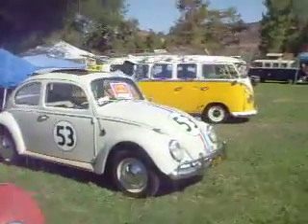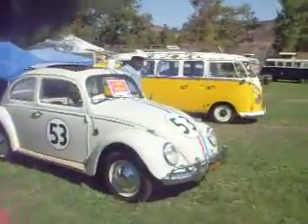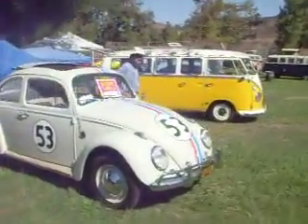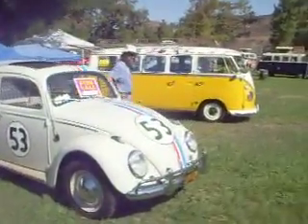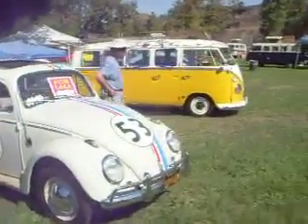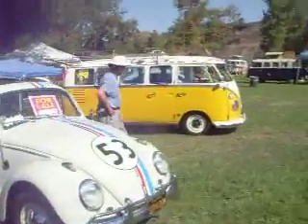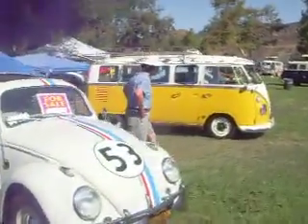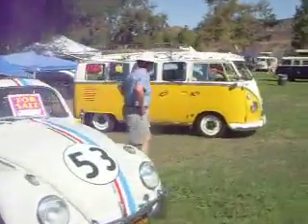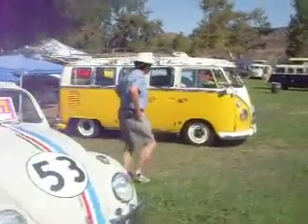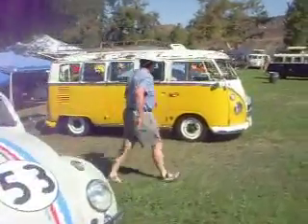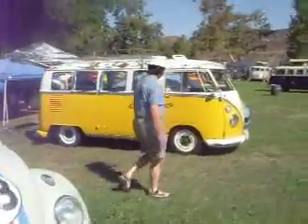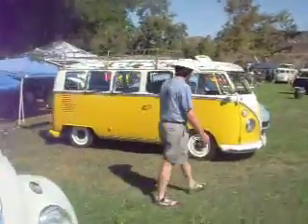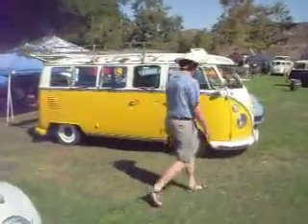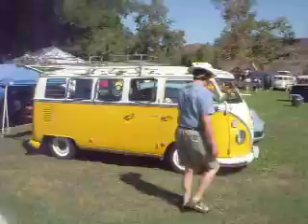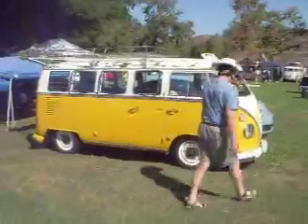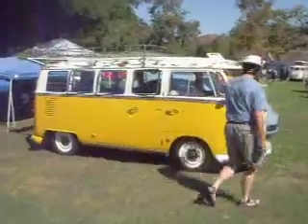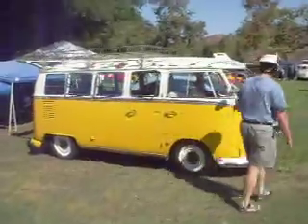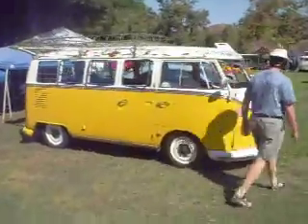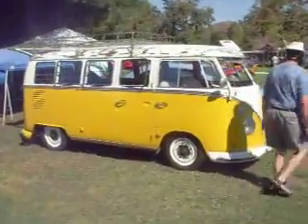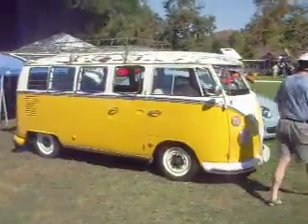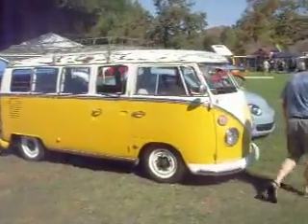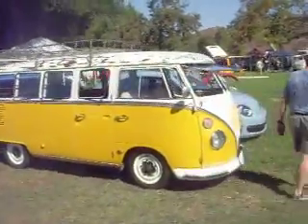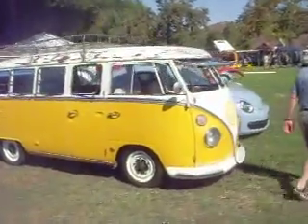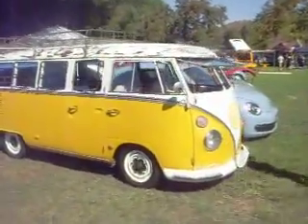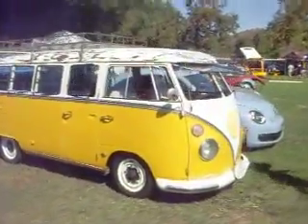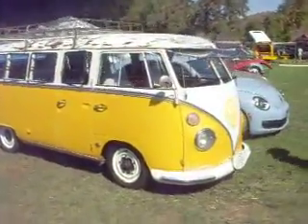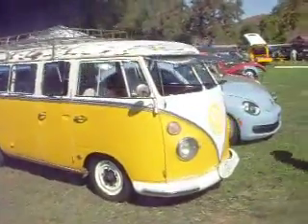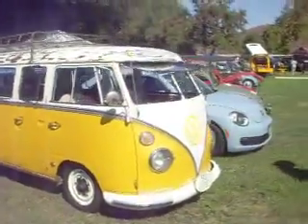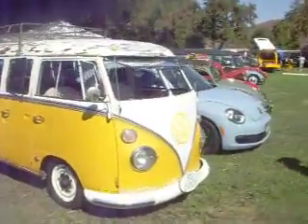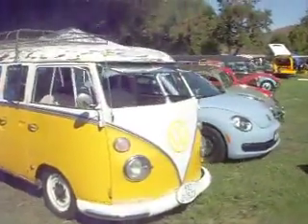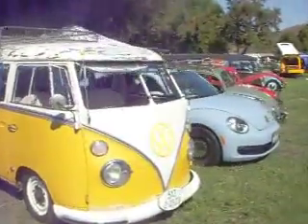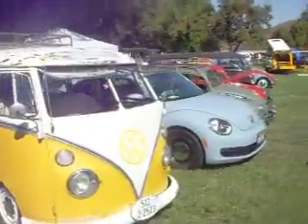There's a couple sections here. There's probably 300 cars here today, so I'll get you a quick 20 or 30.